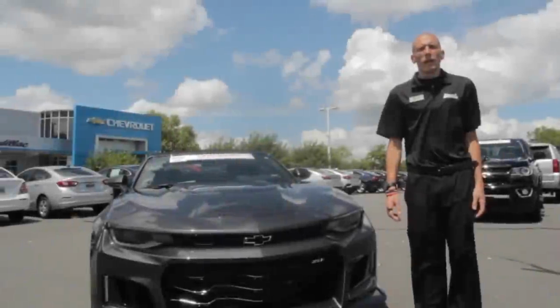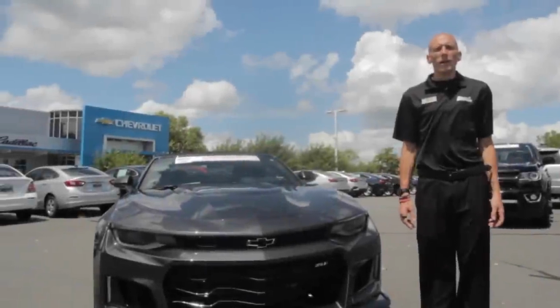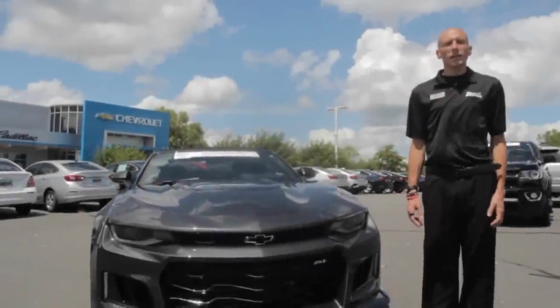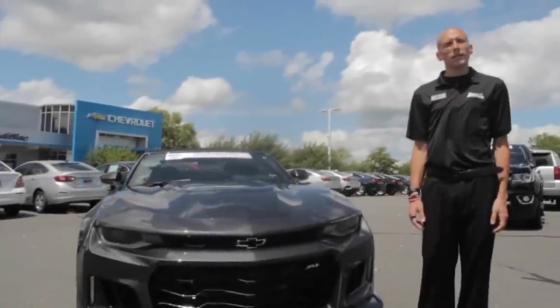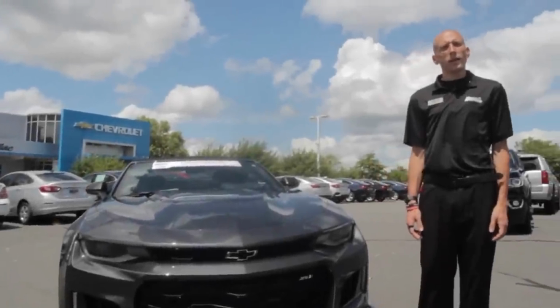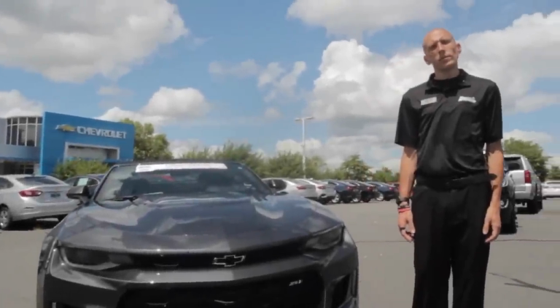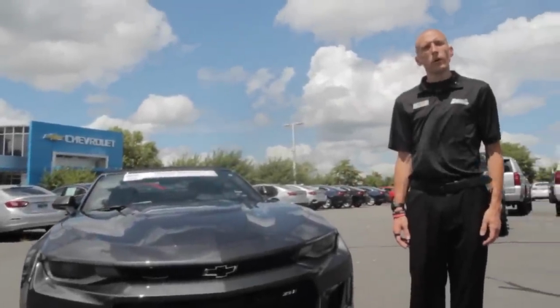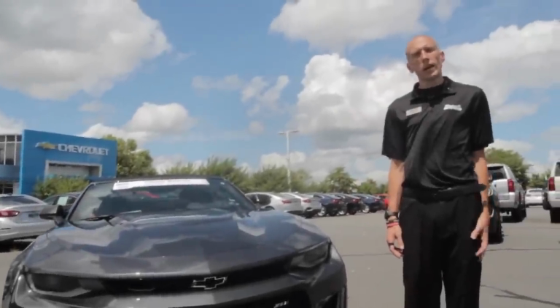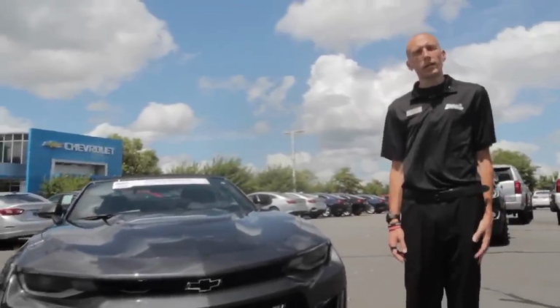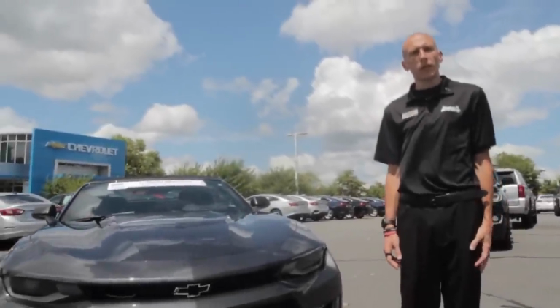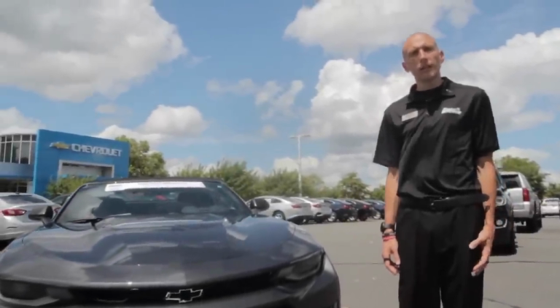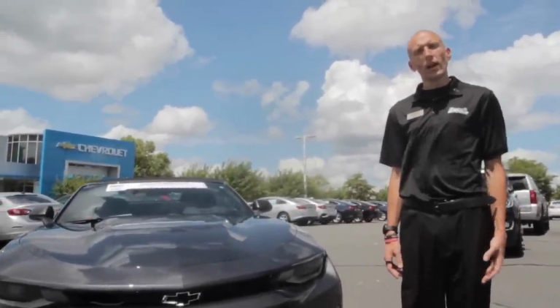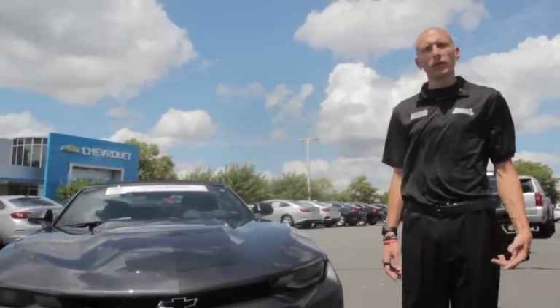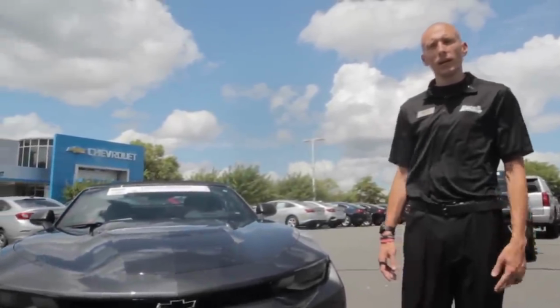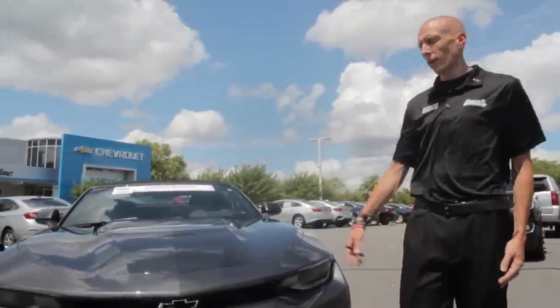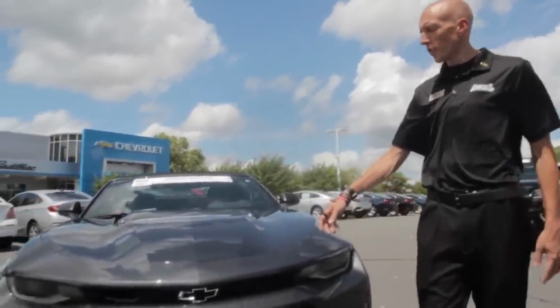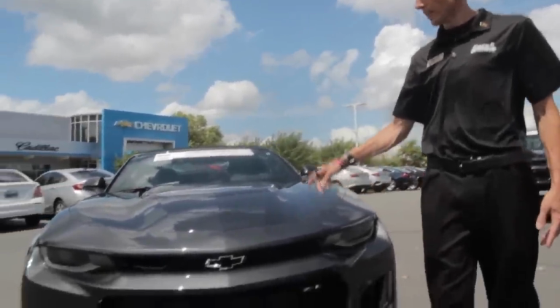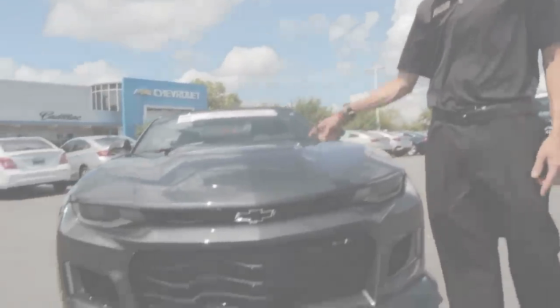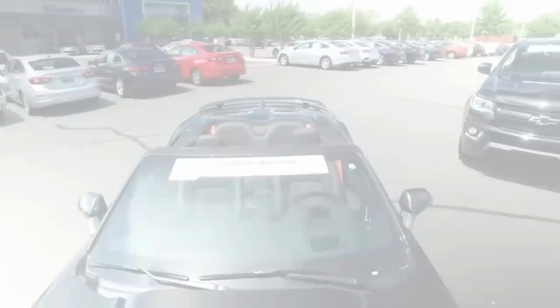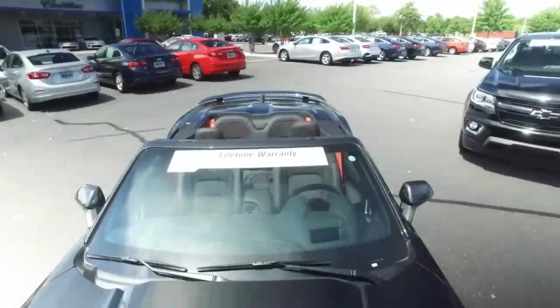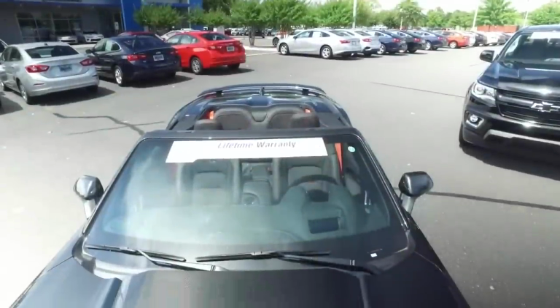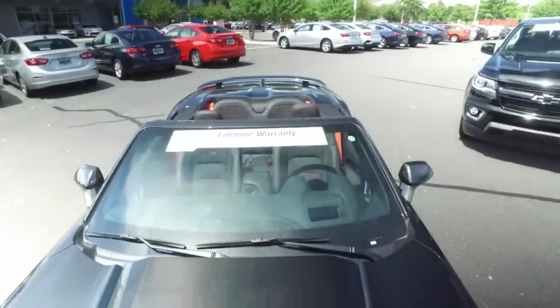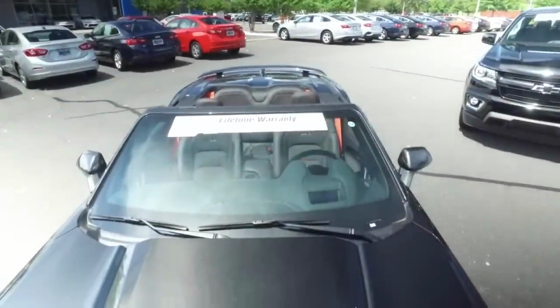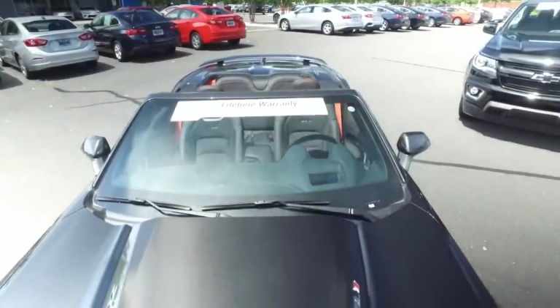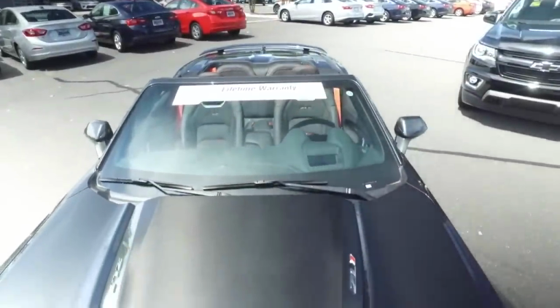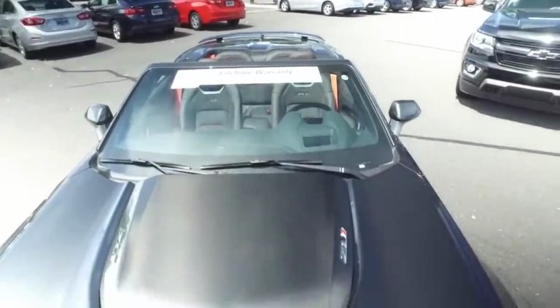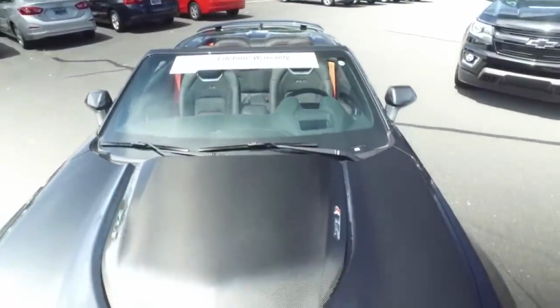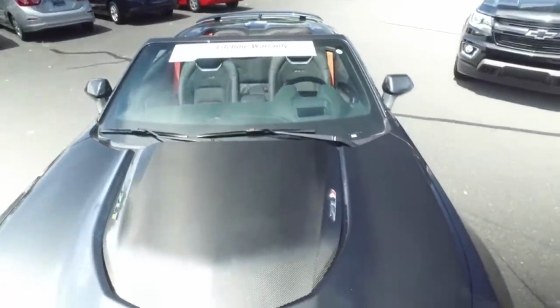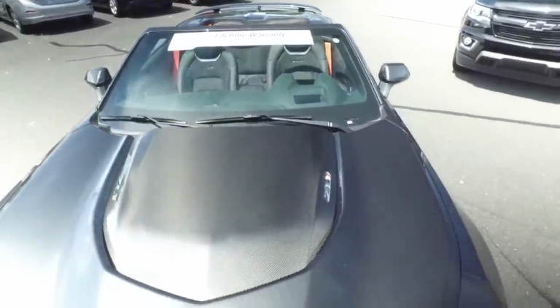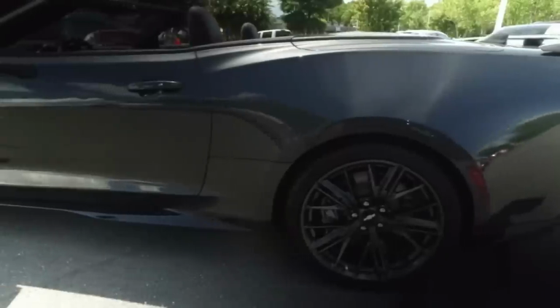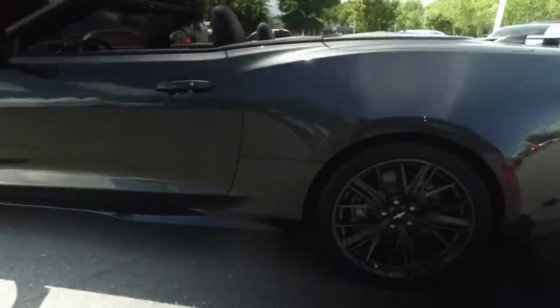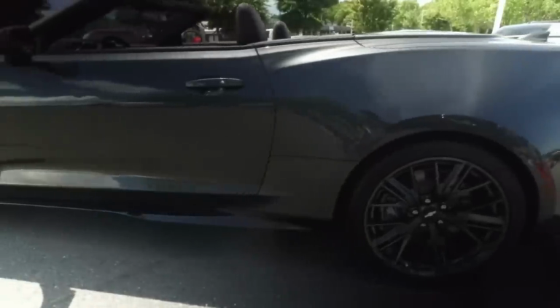Hey guys, this is Adam from Burns Cadillac Chevrolet. Today we're going to take a look at a 2018 Chevrolet Camaro convertible ZL1.